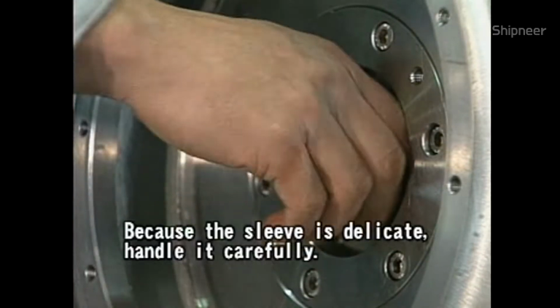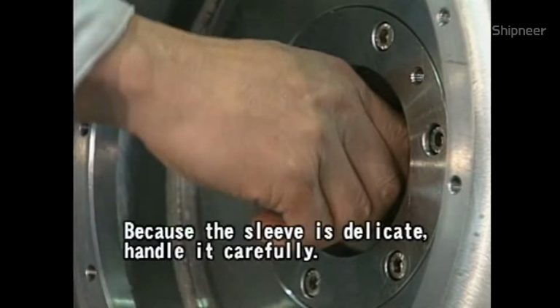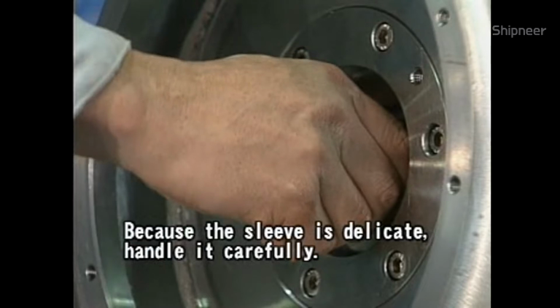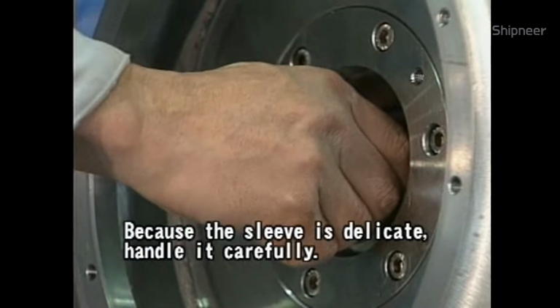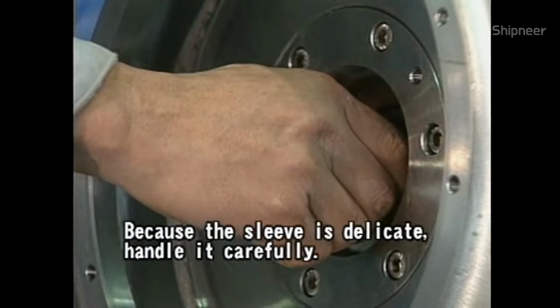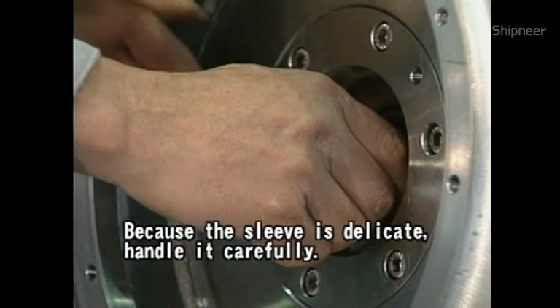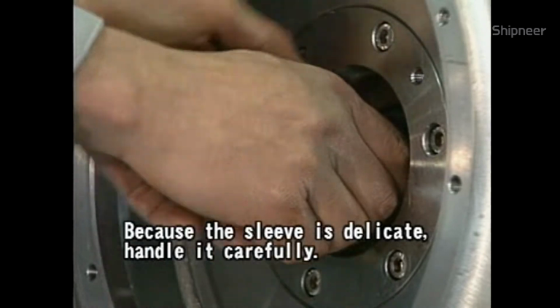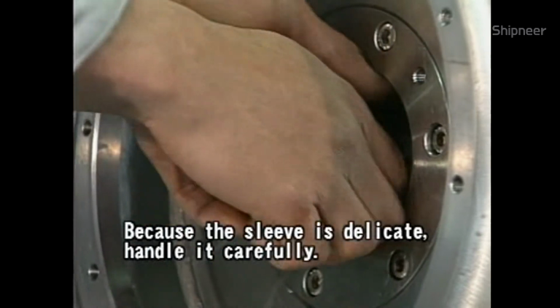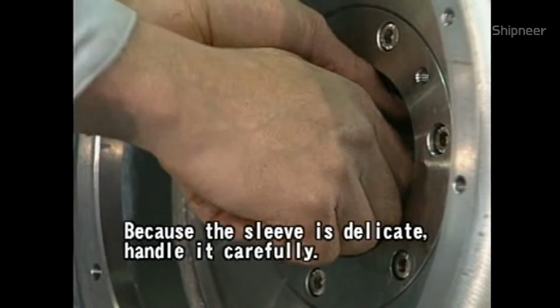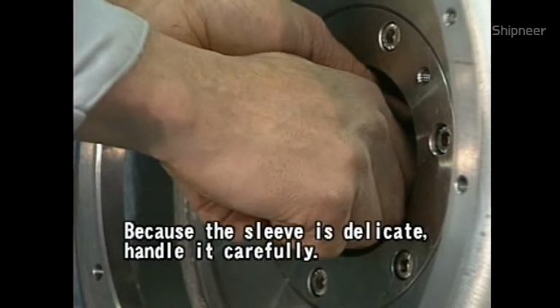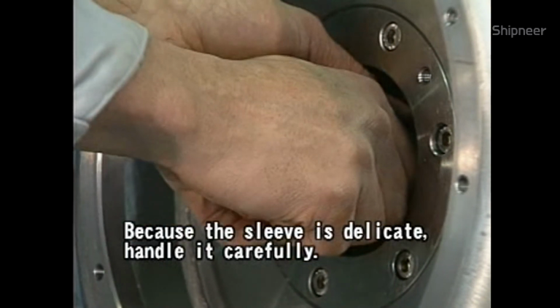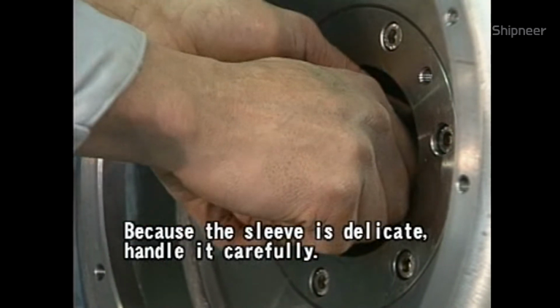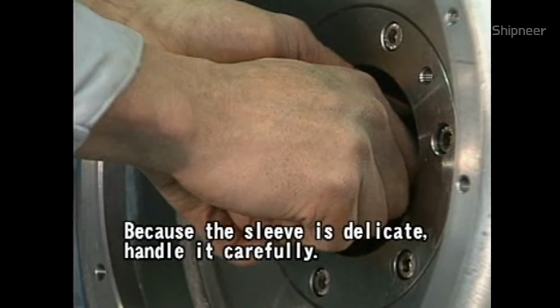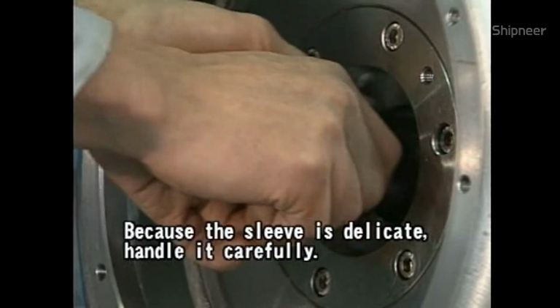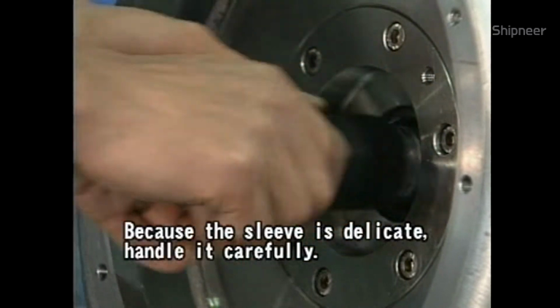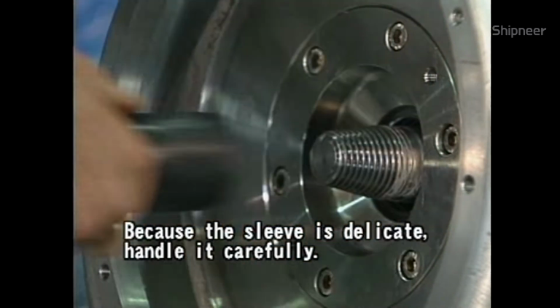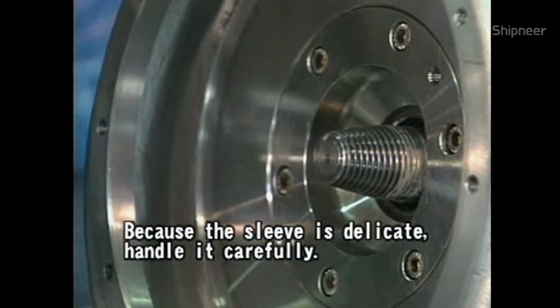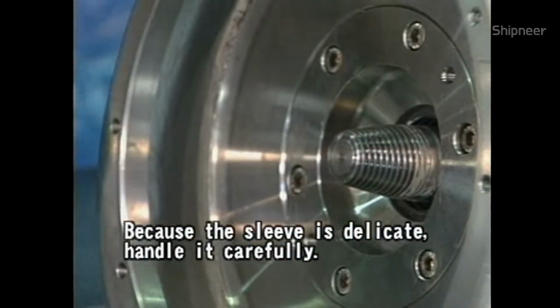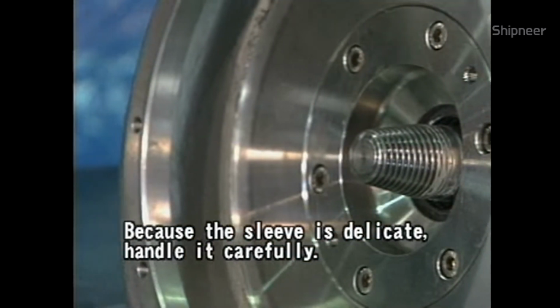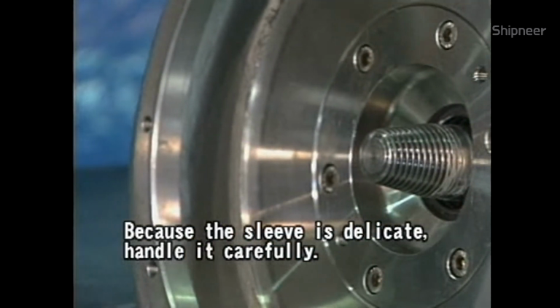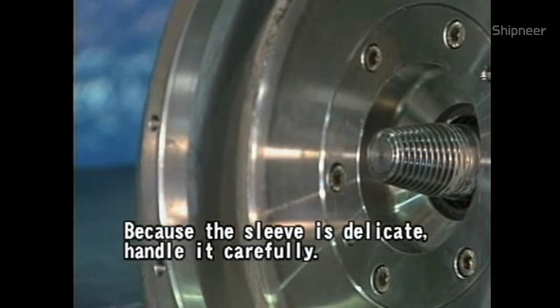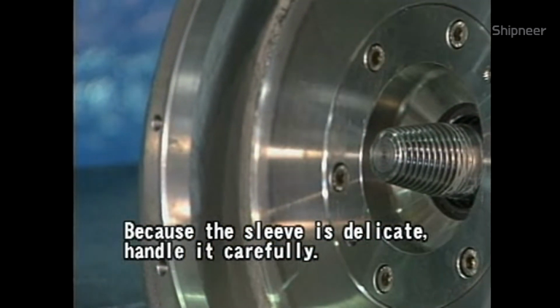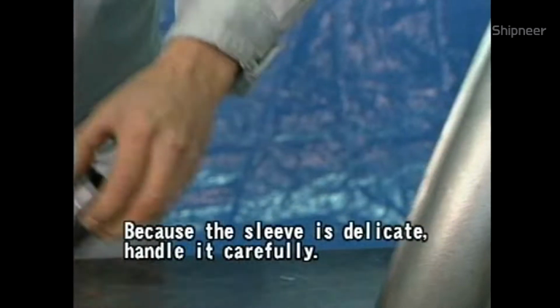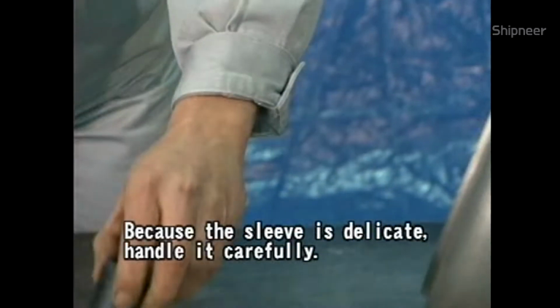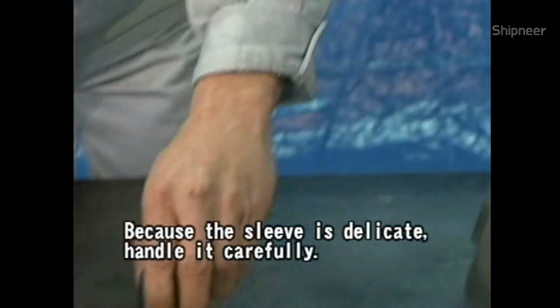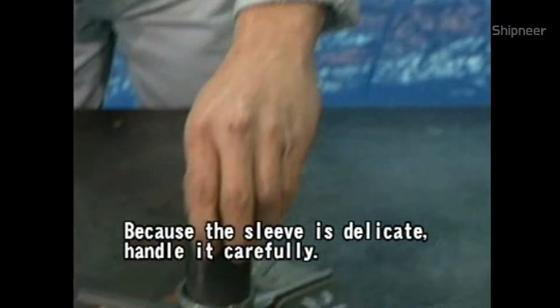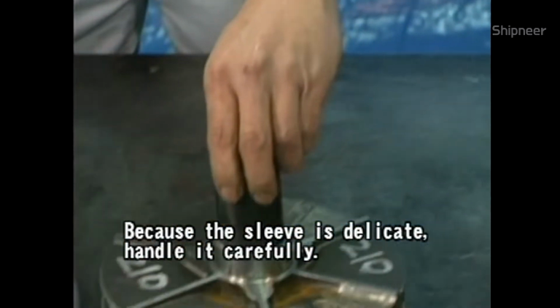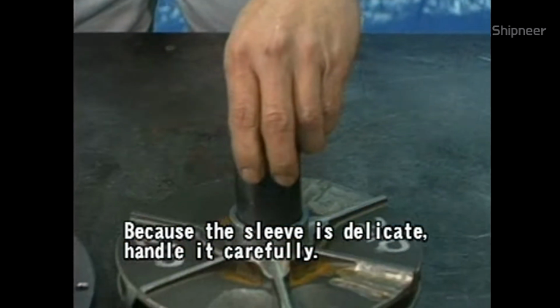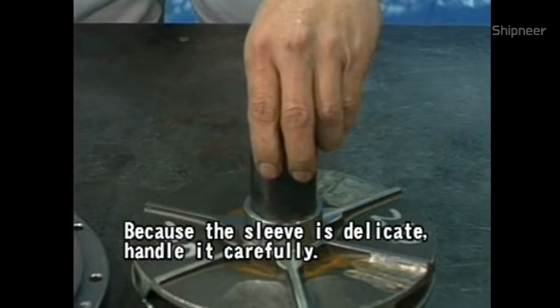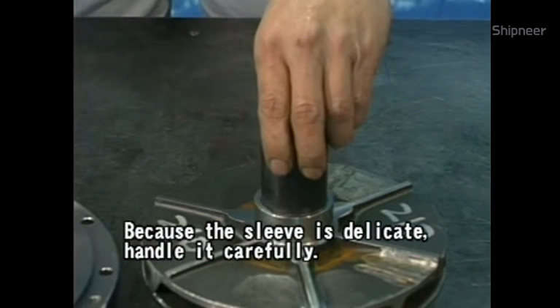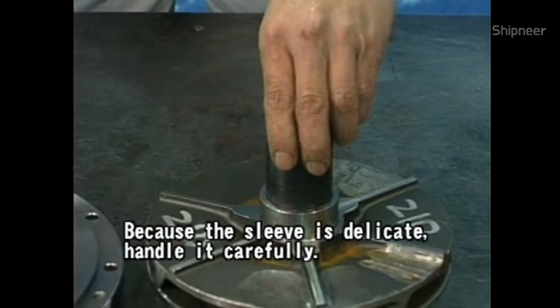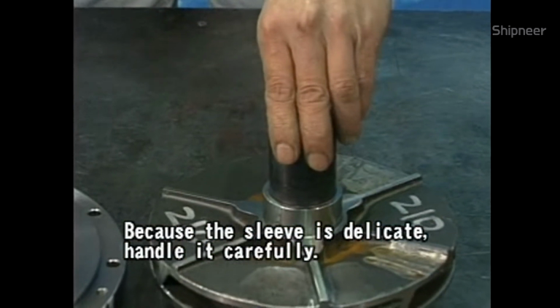Take the sleeve off. Because the sleeve is delicate, handle it carefully.